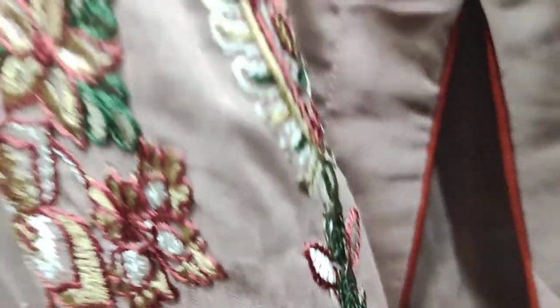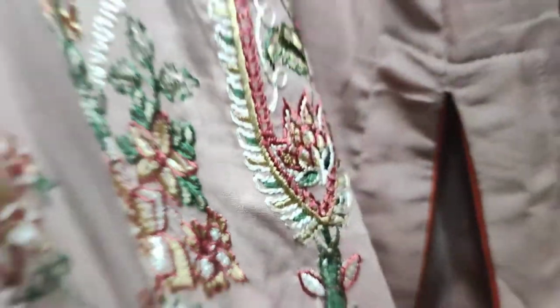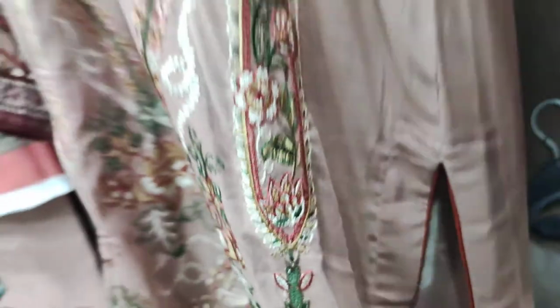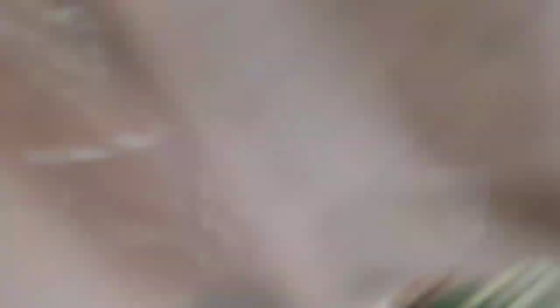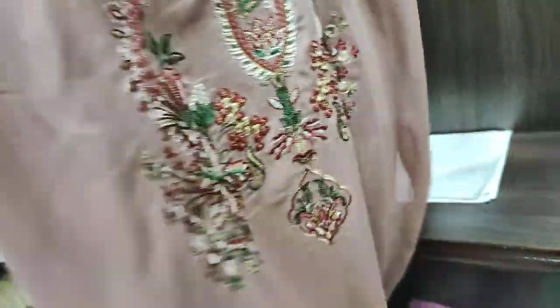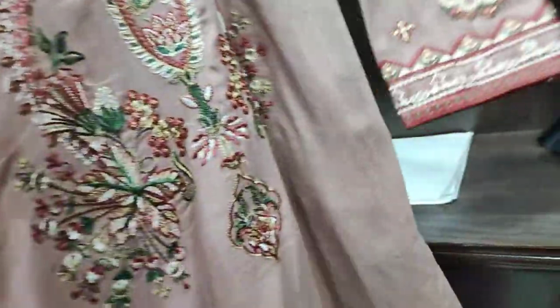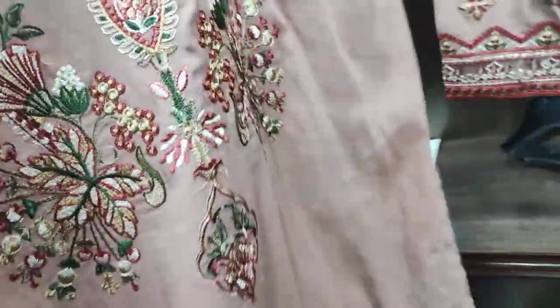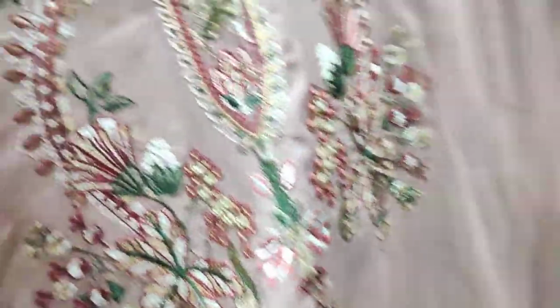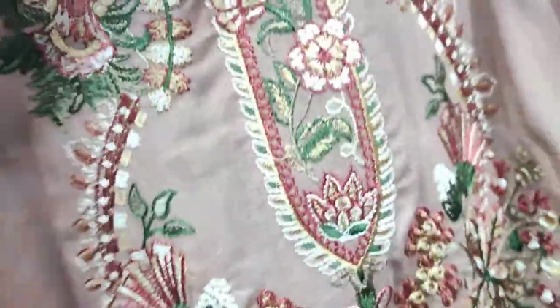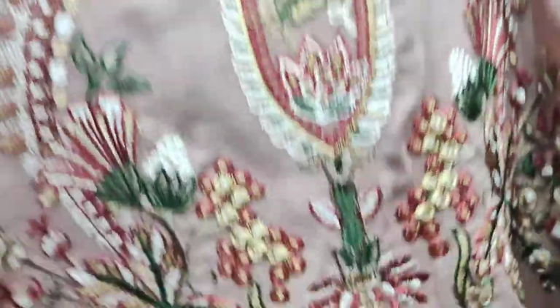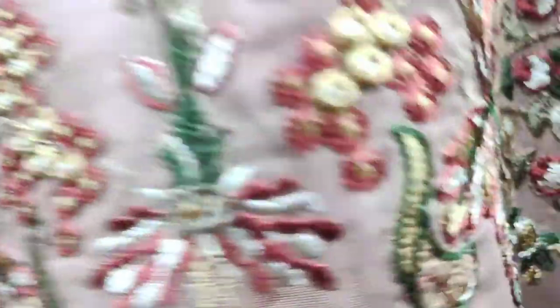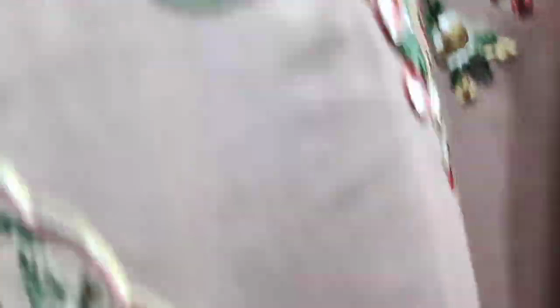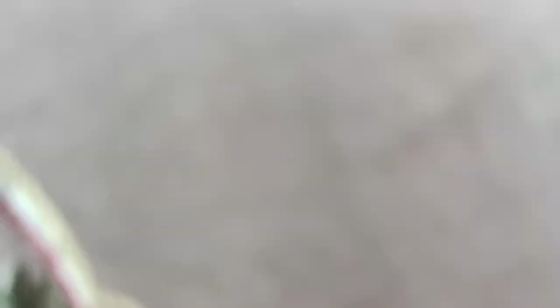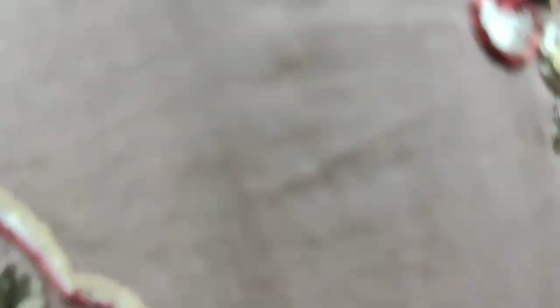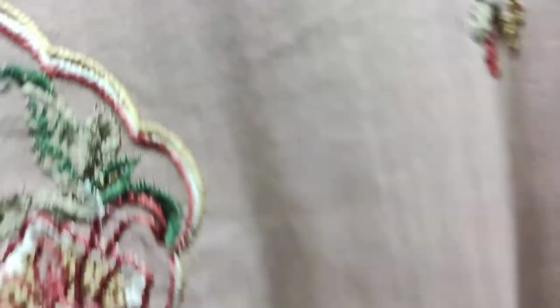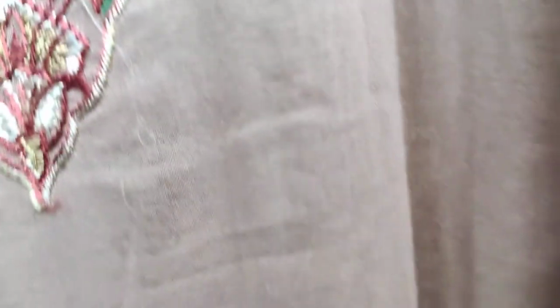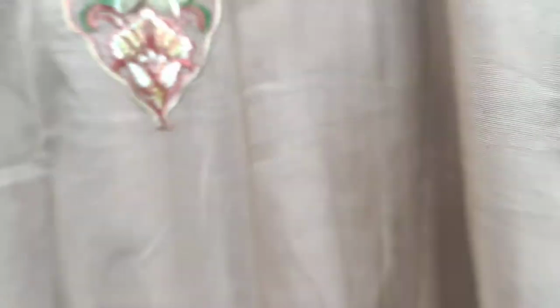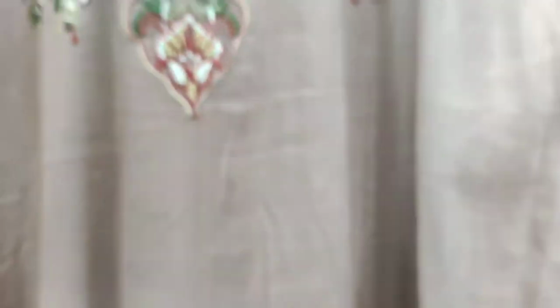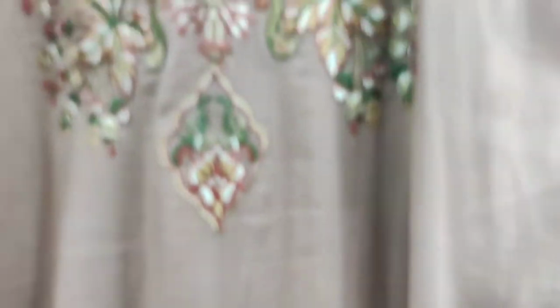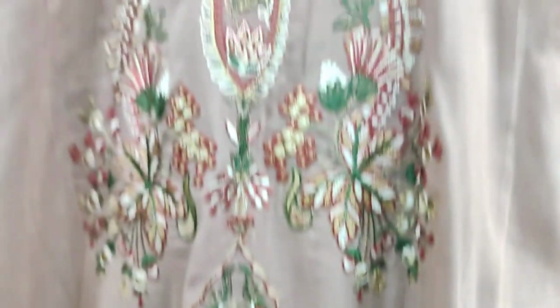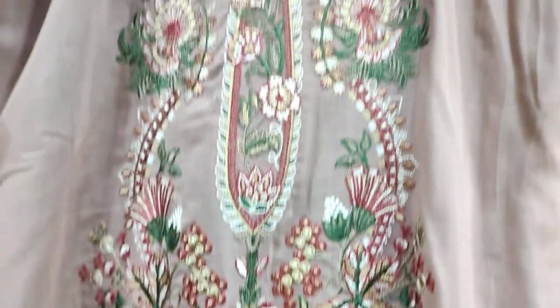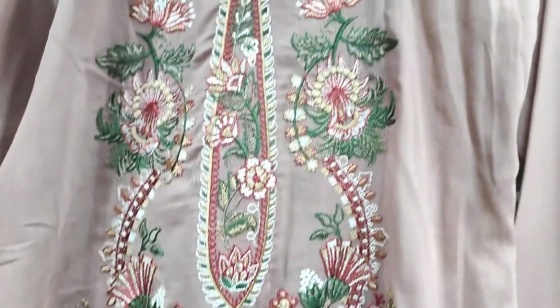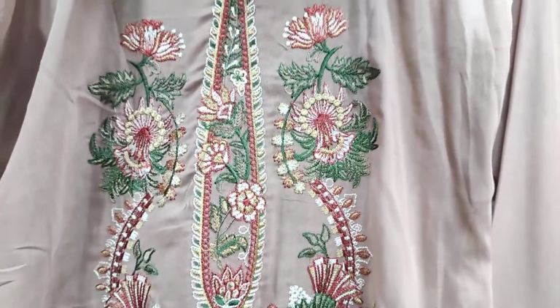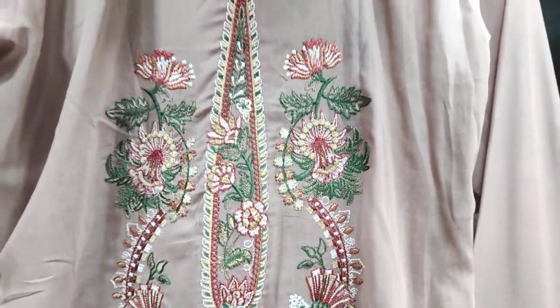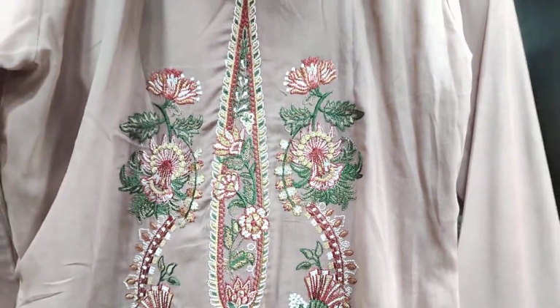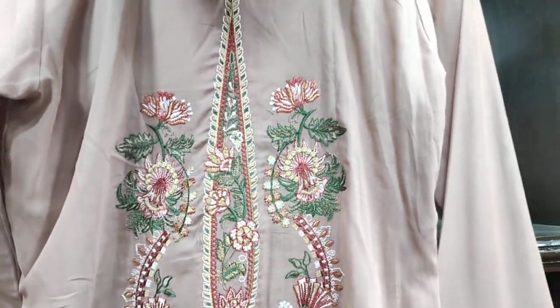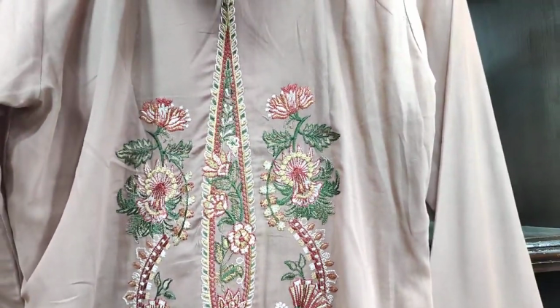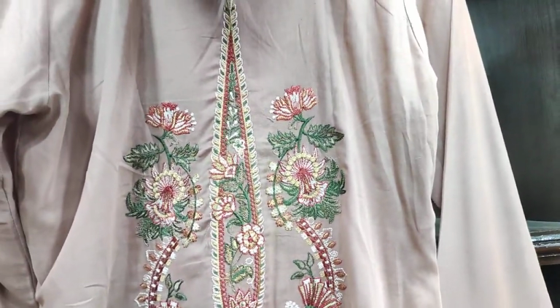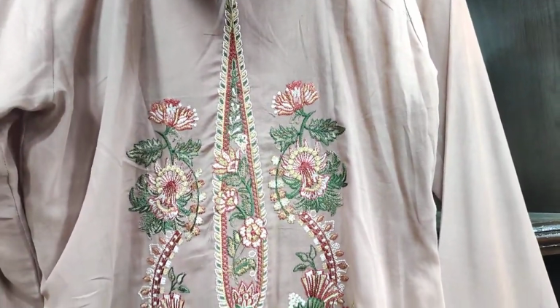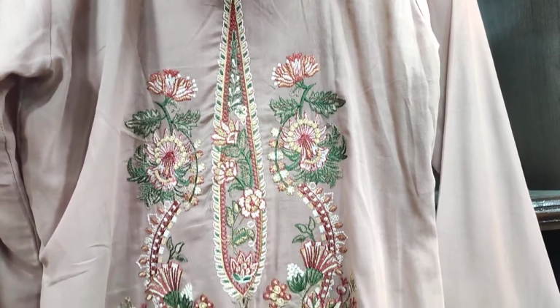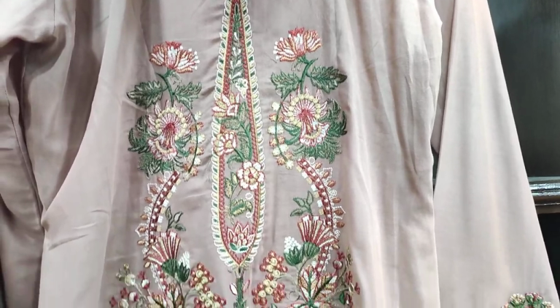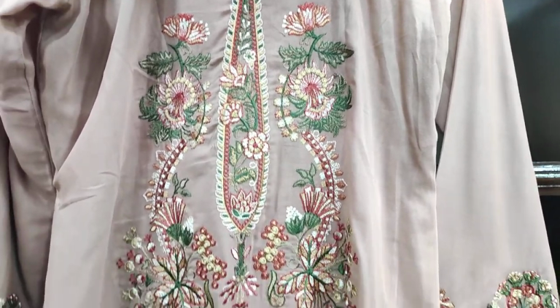This is an embroidered back with a bunch style embroidered design.